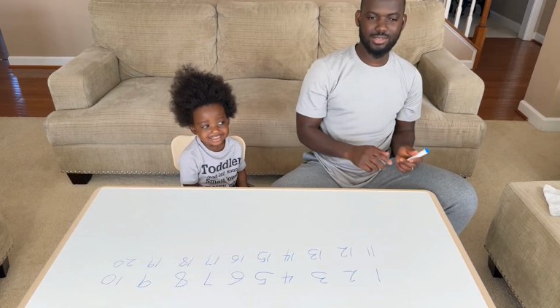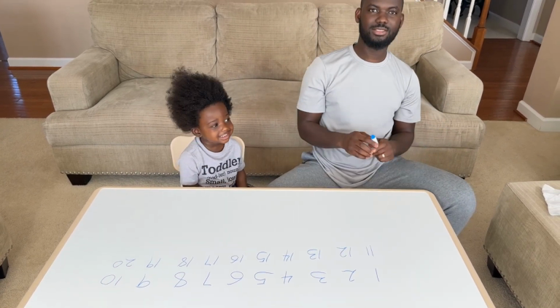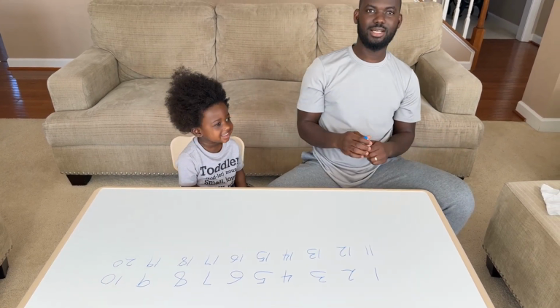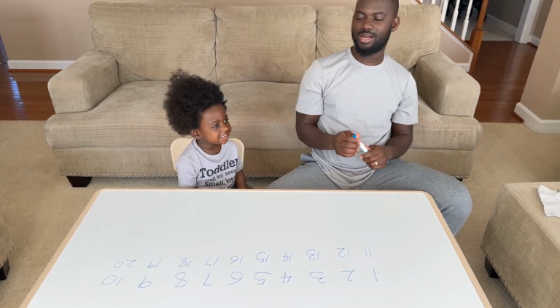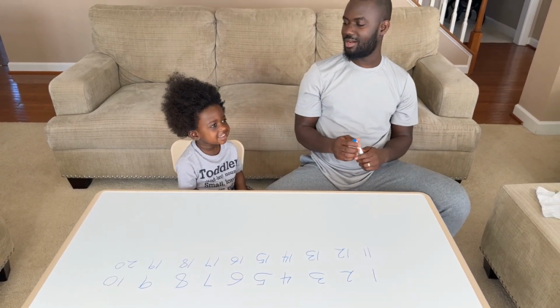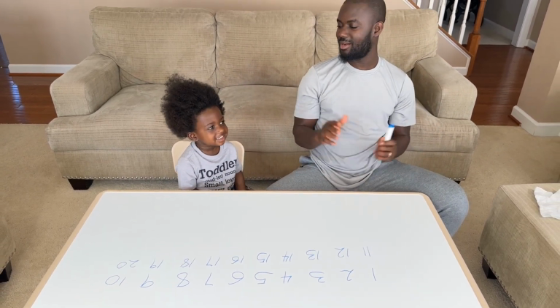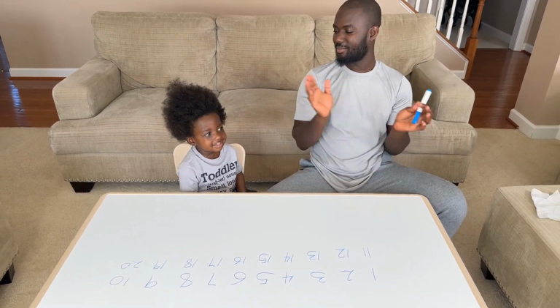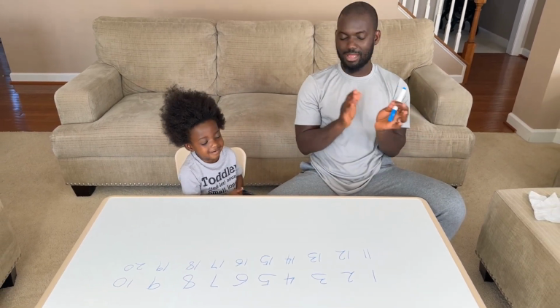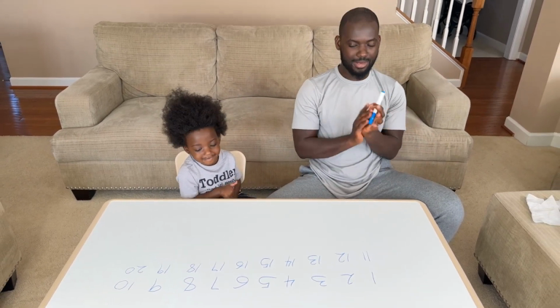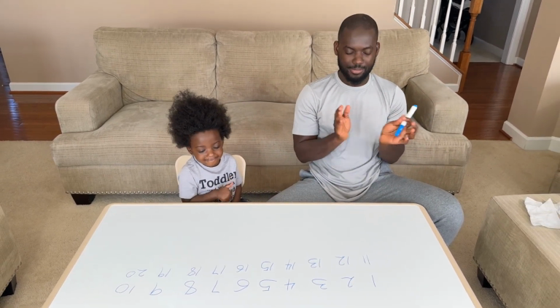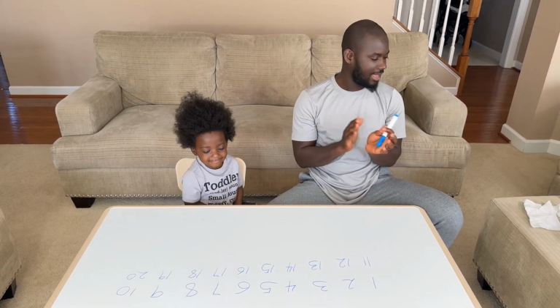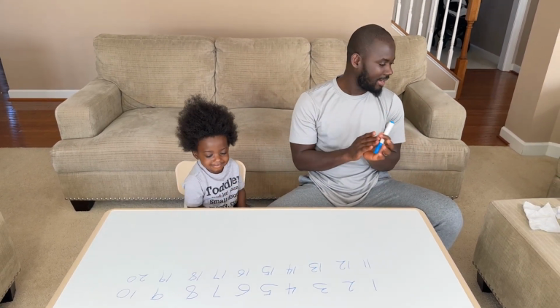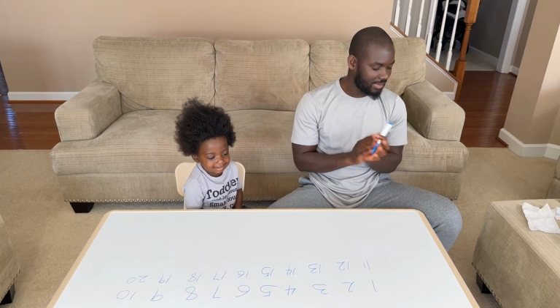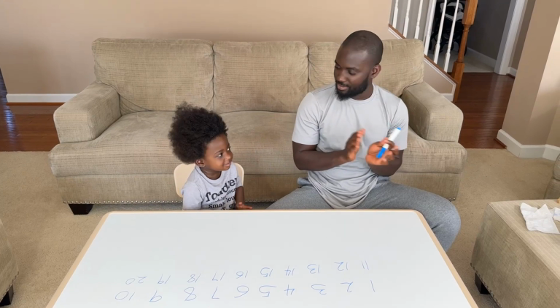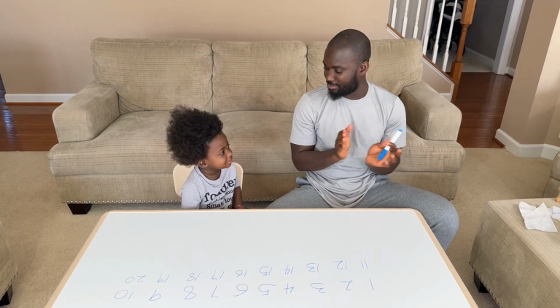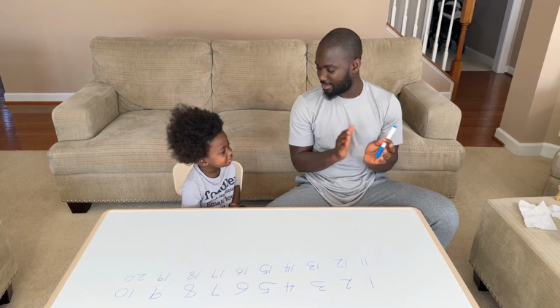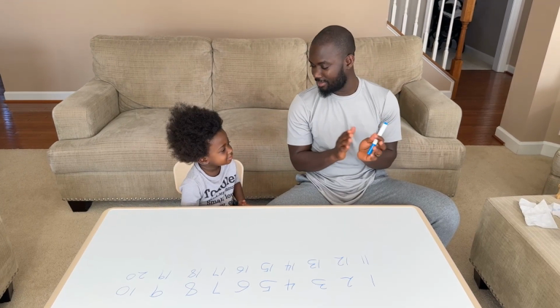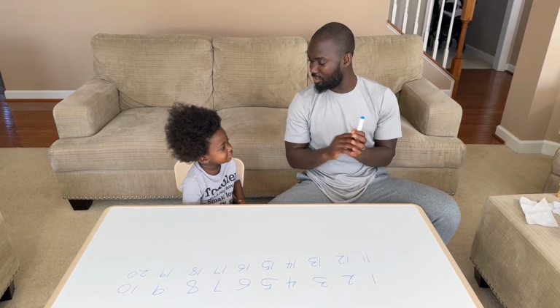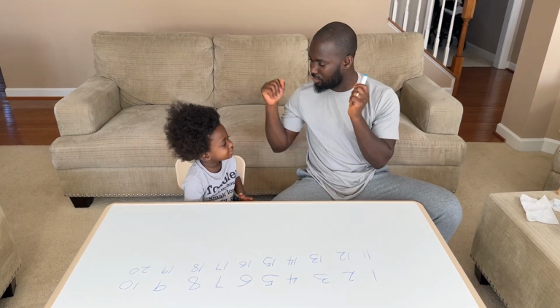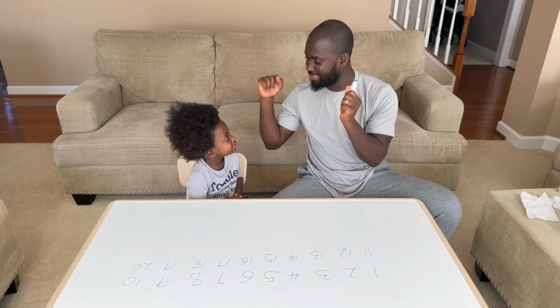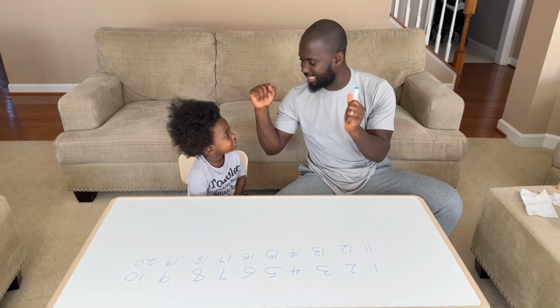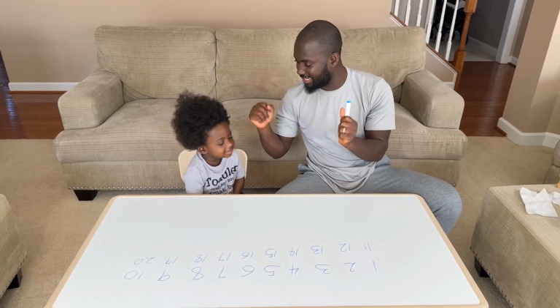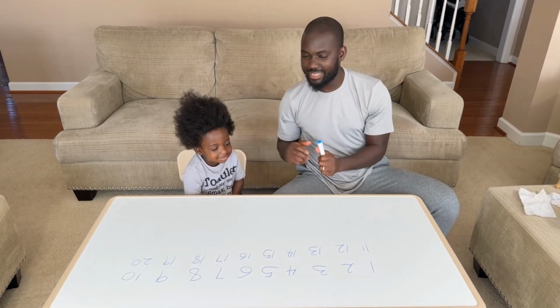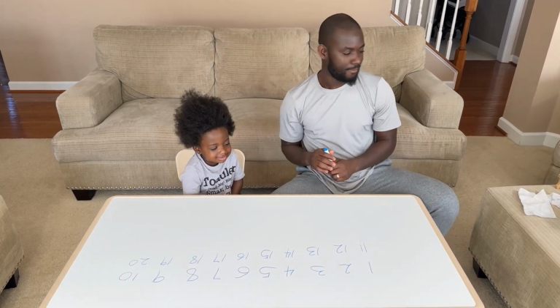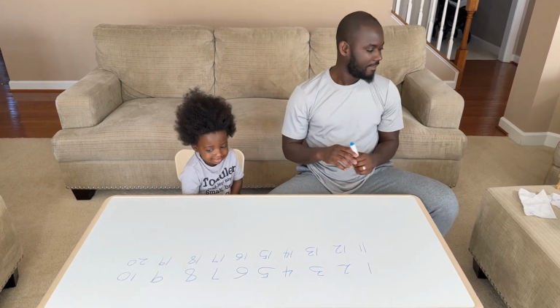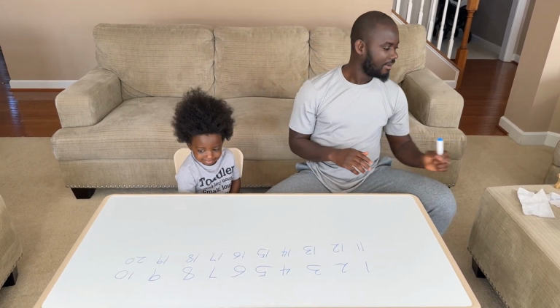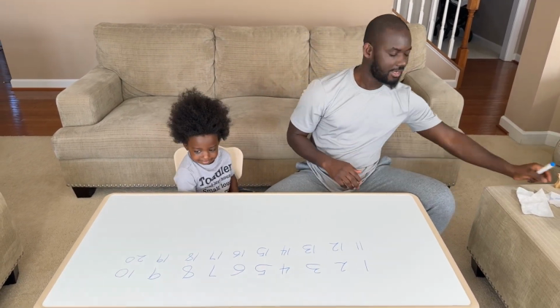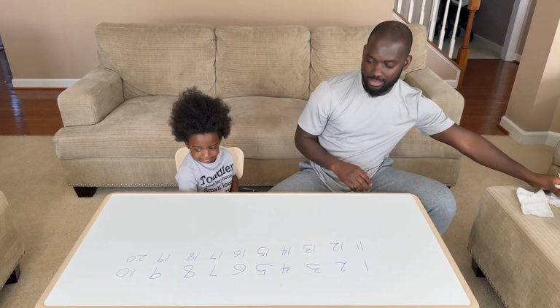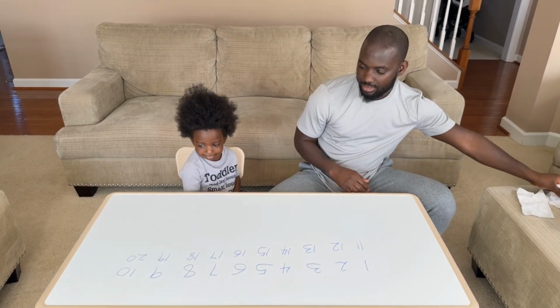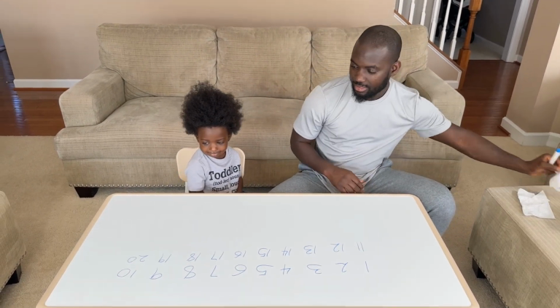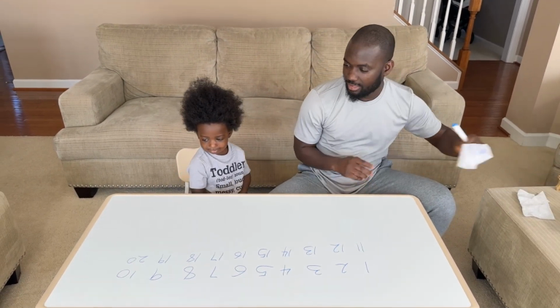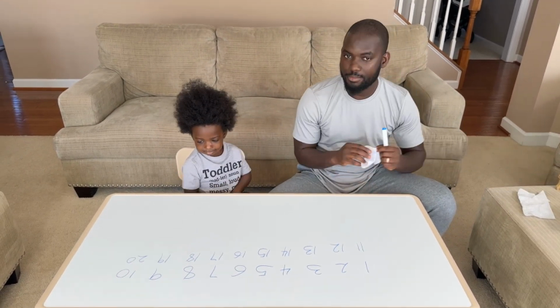Good job! Good job! Clap, clap, clap, clap, clap, clap, clap, clap. You did it! Okay, clean up.